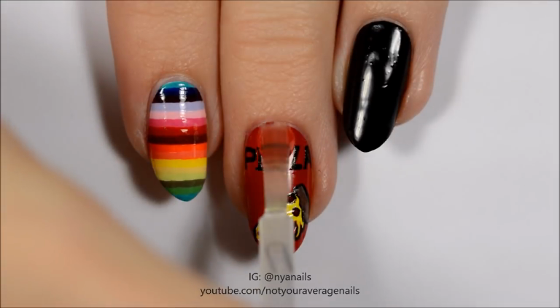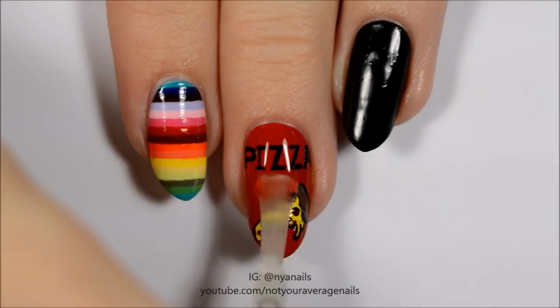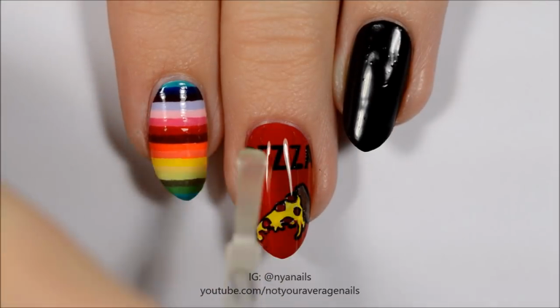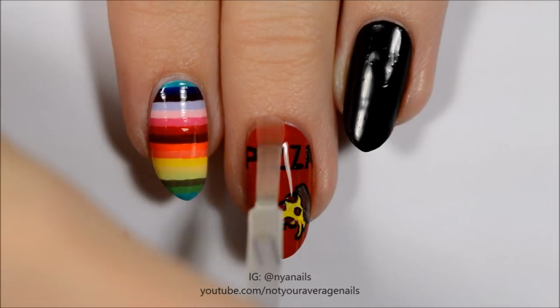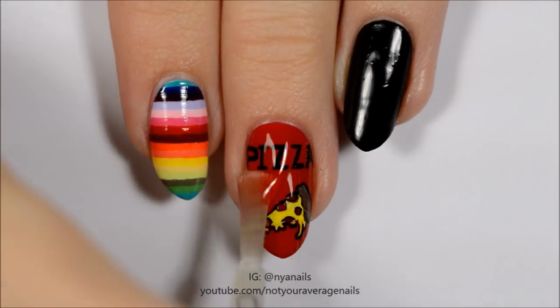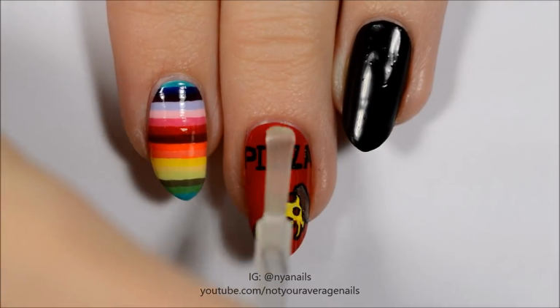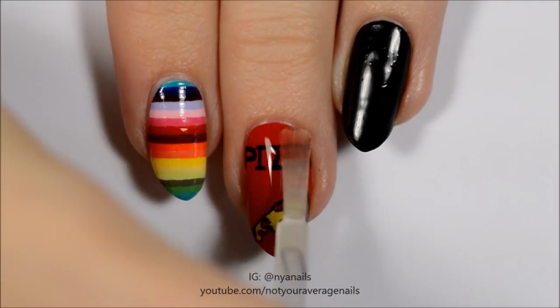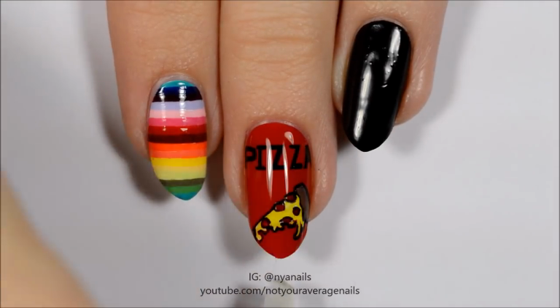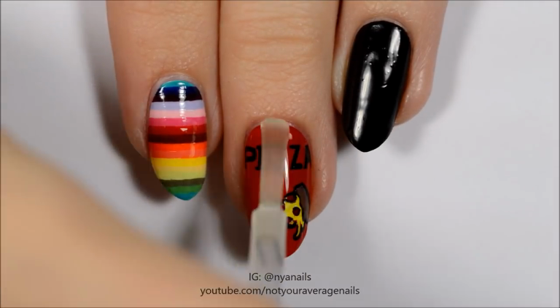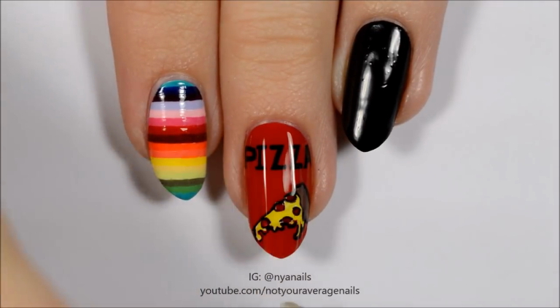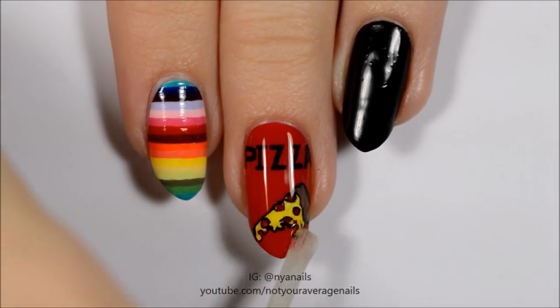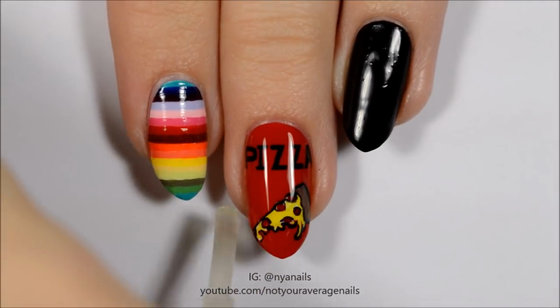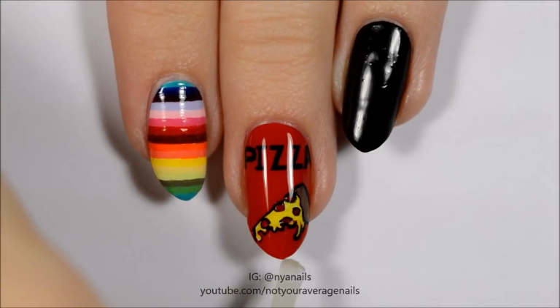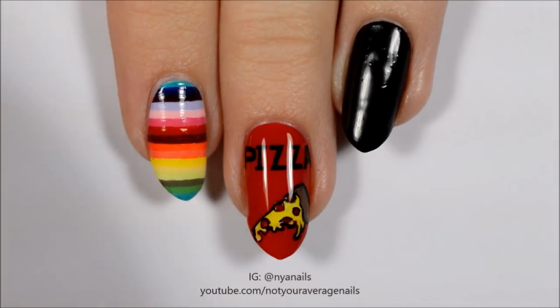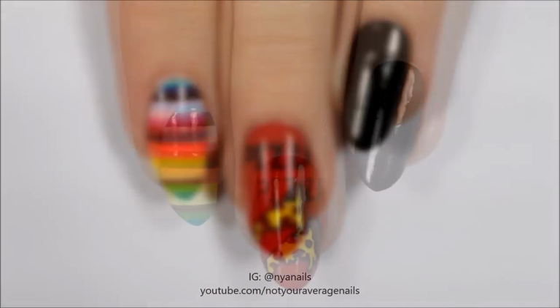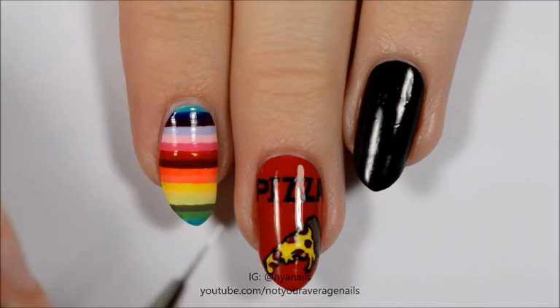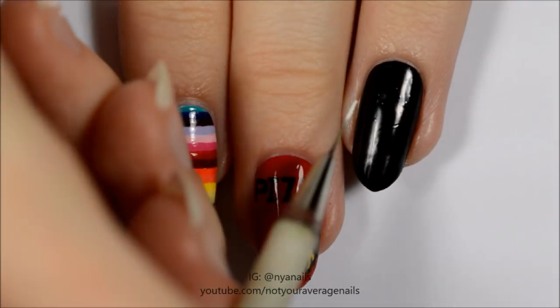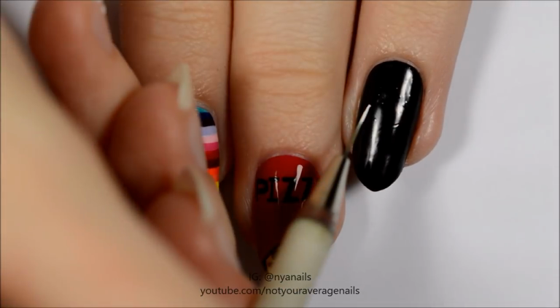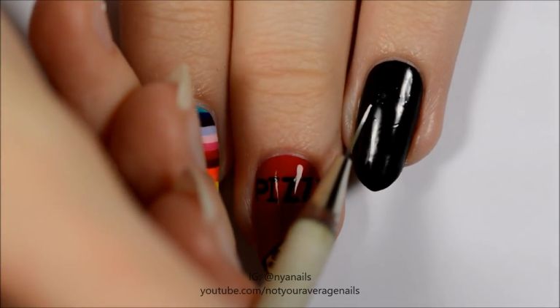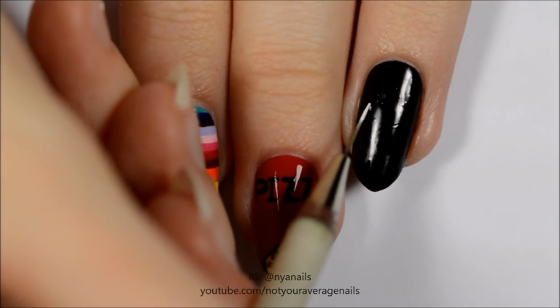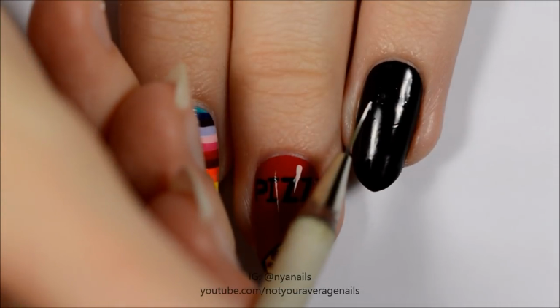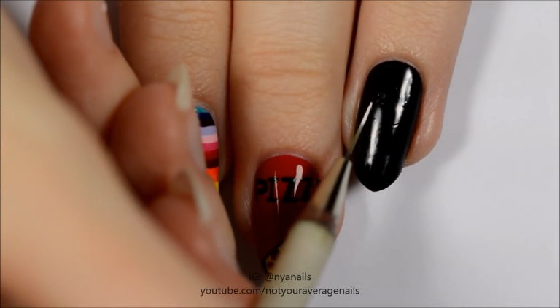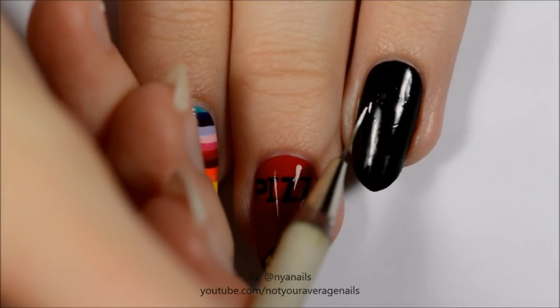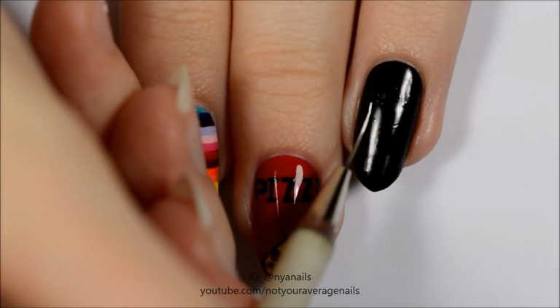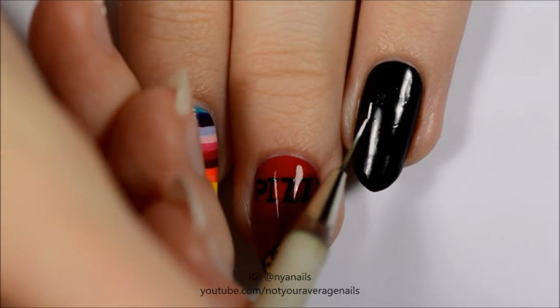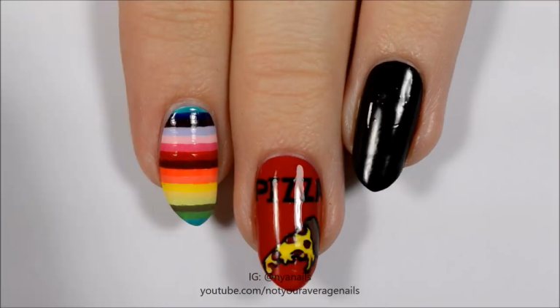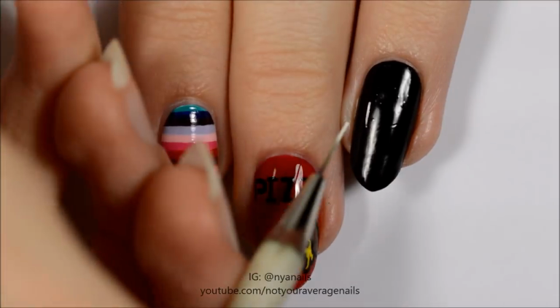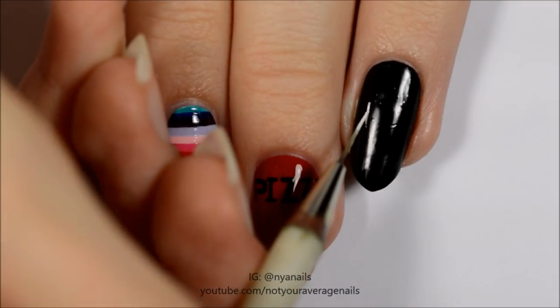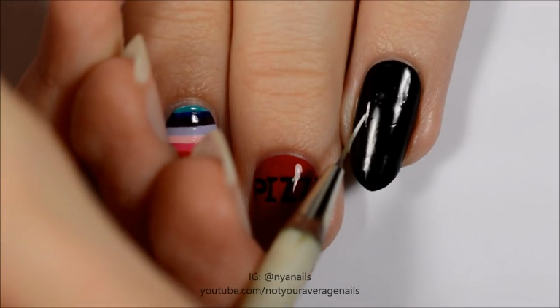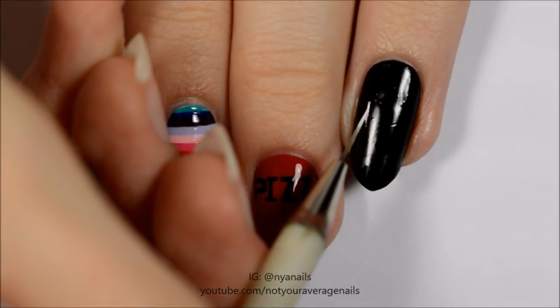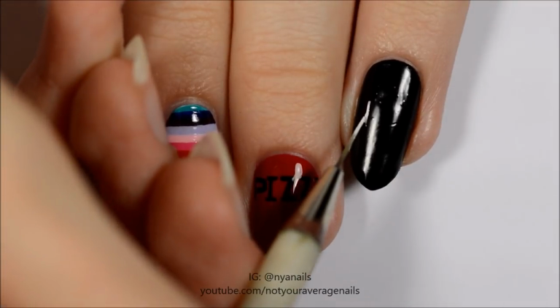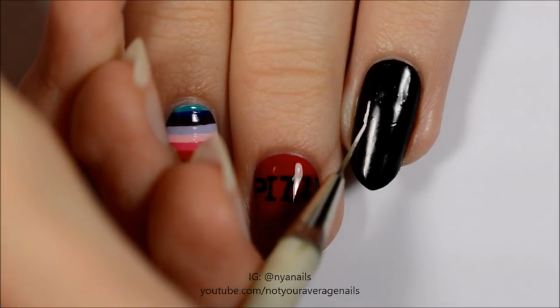Seal in your design with a topcoat. Use white paint or polish to make the silhouette of a hand as shown.